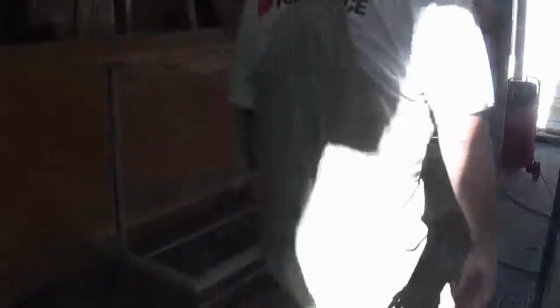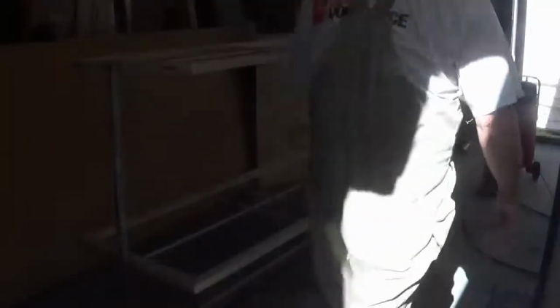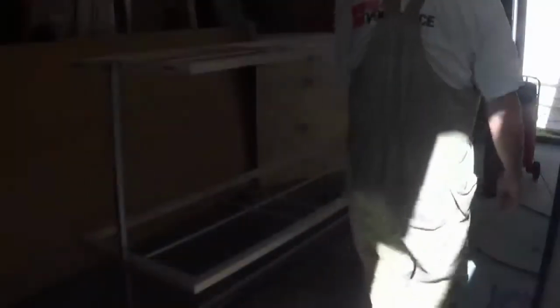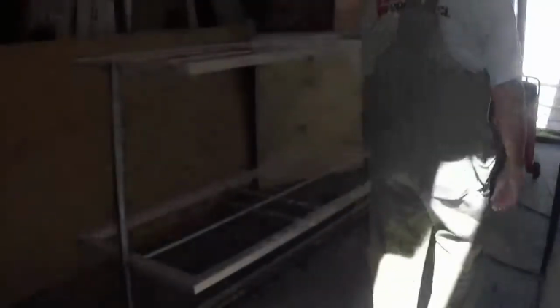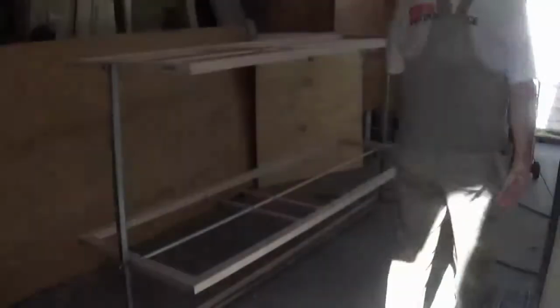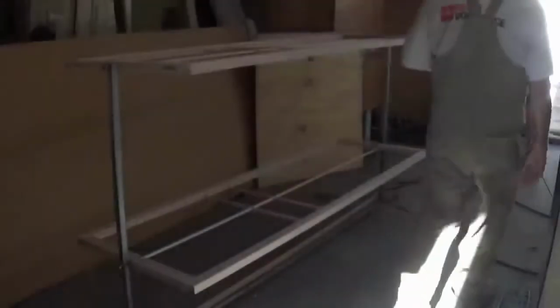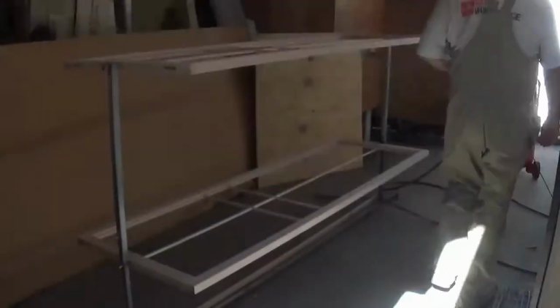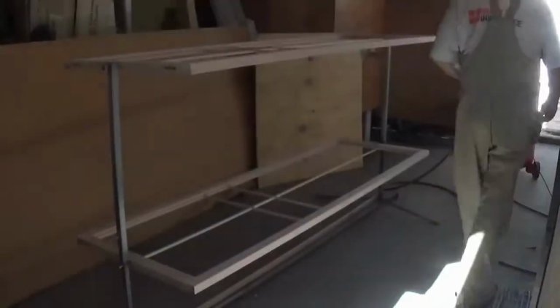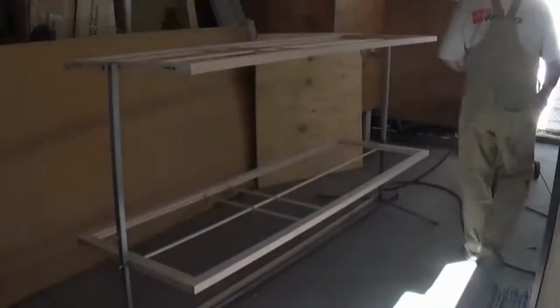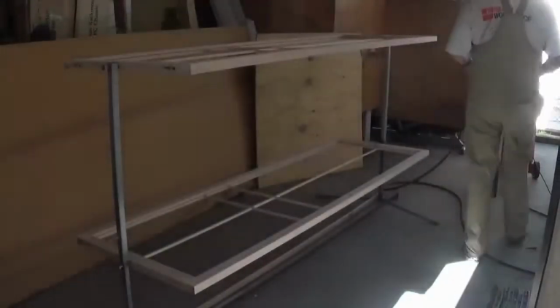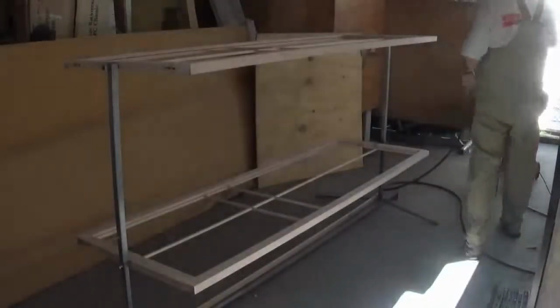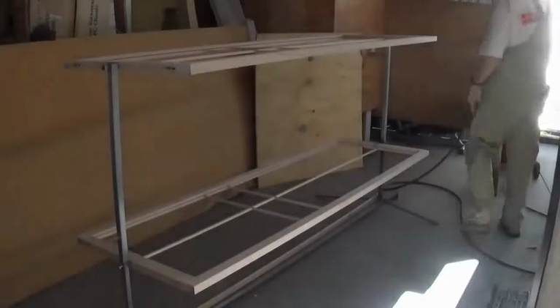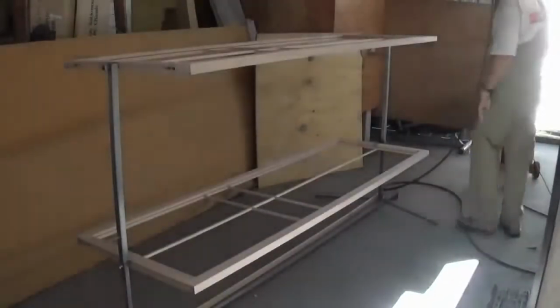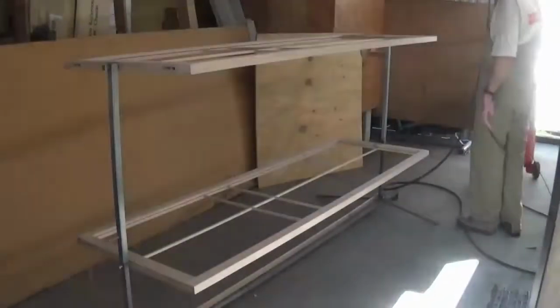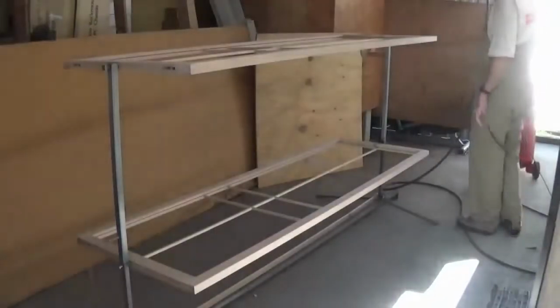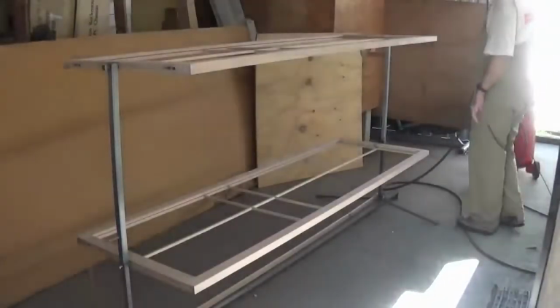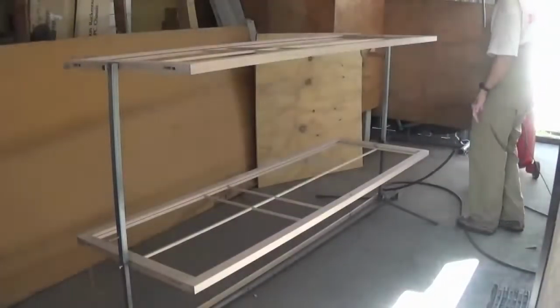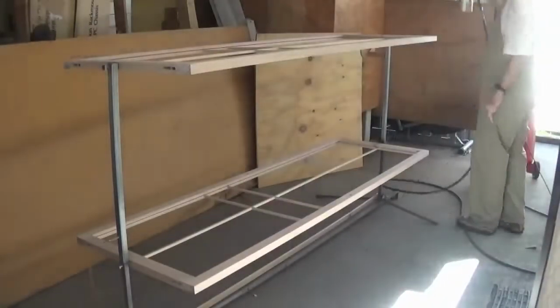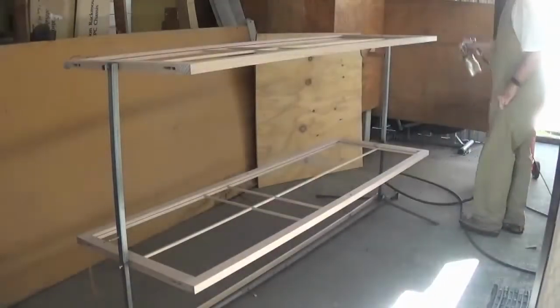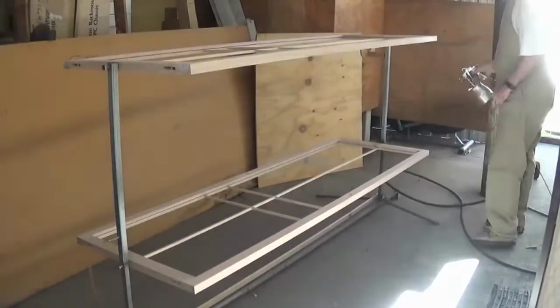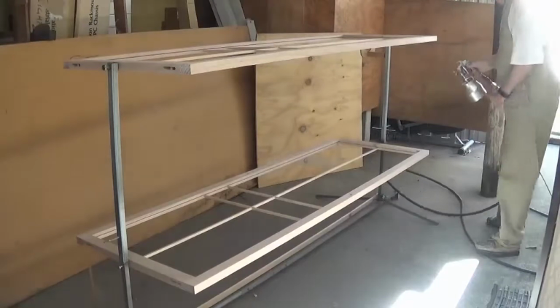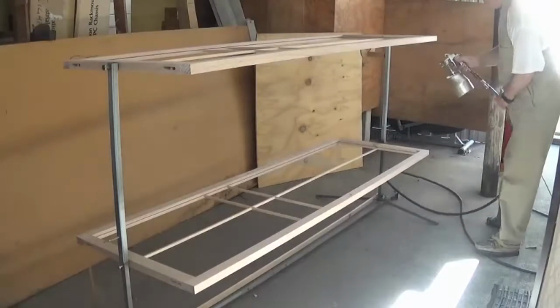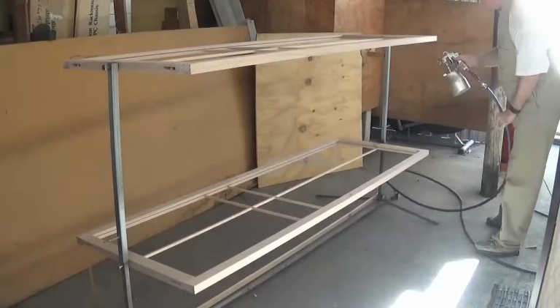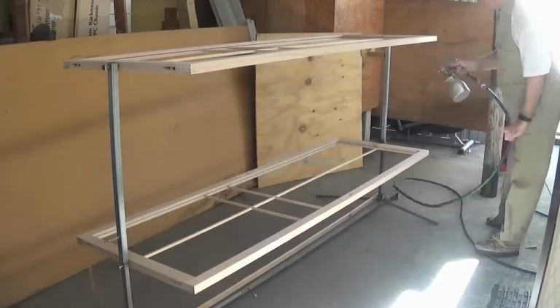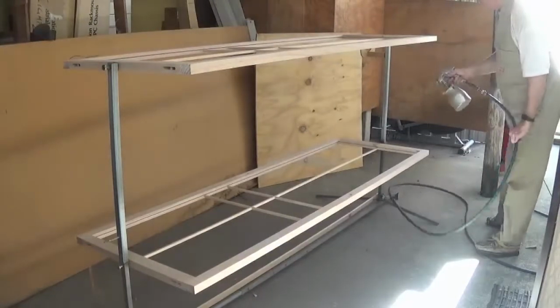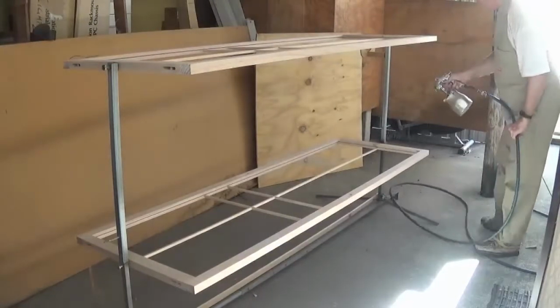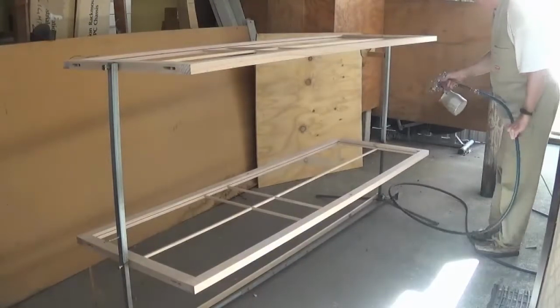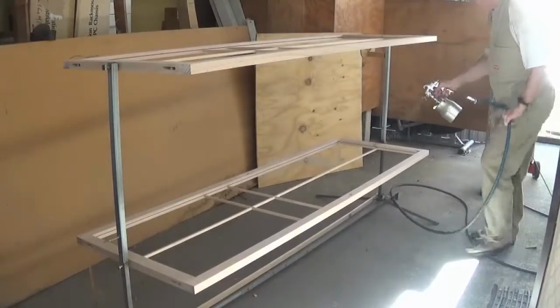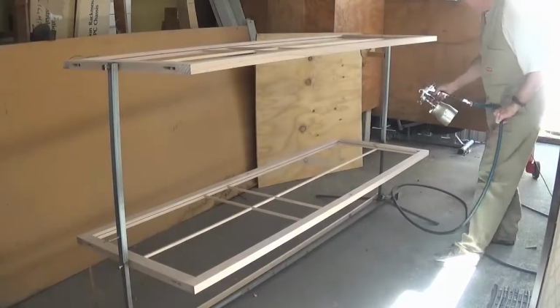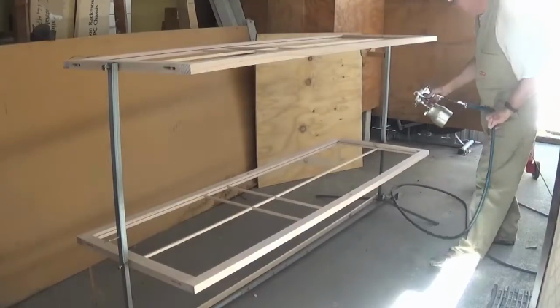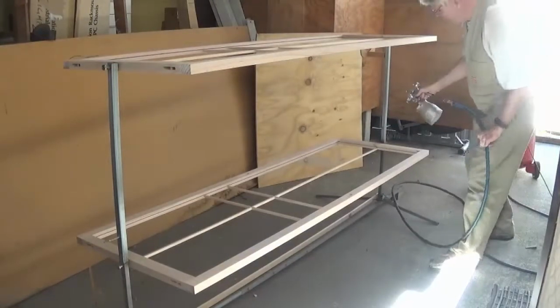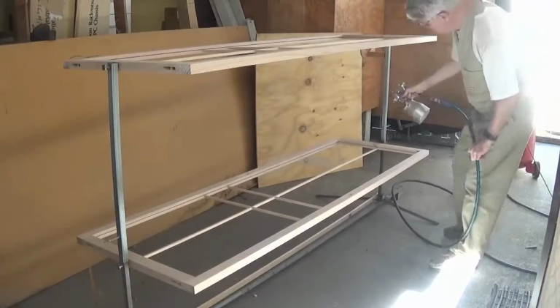Welcome to part 12: how to make a Japanese shoji screen. In this part you'll see how I spray finish the shojis.